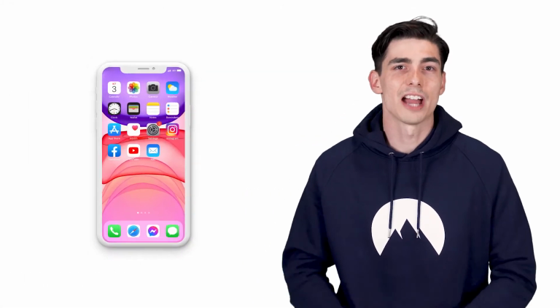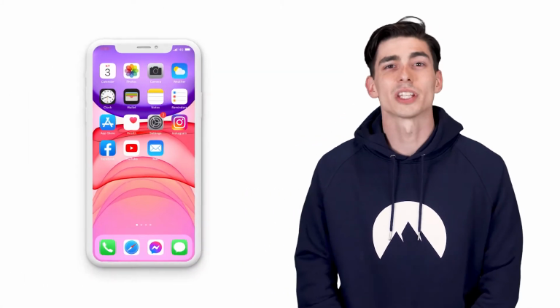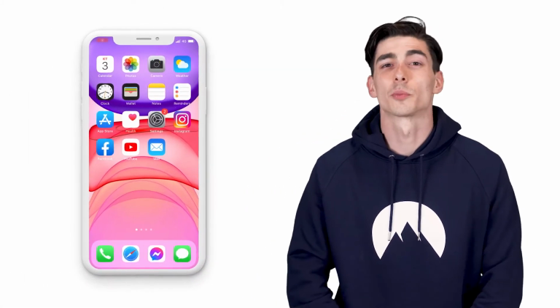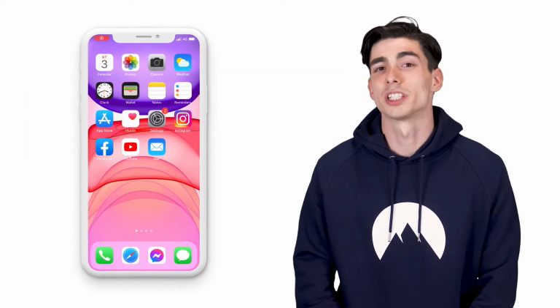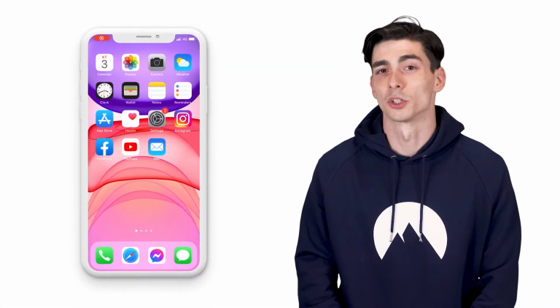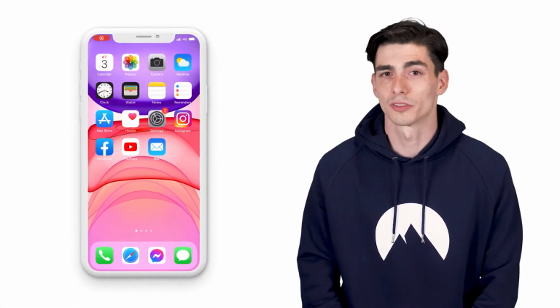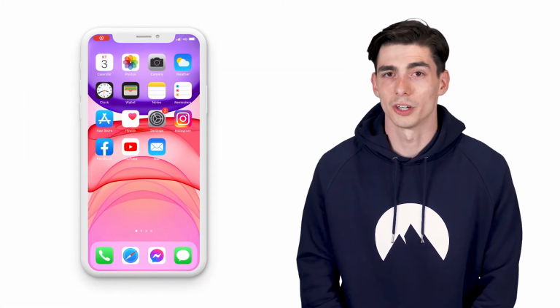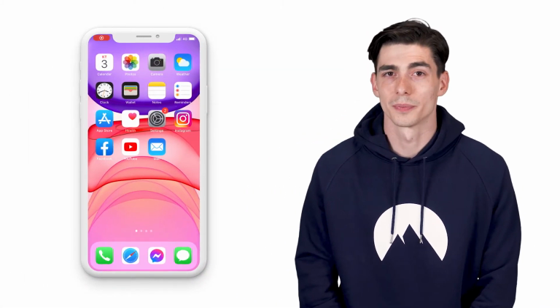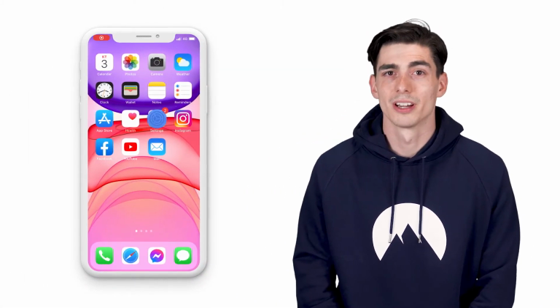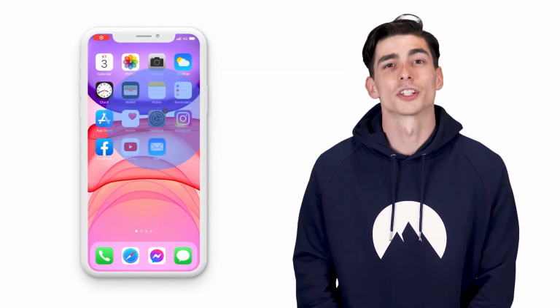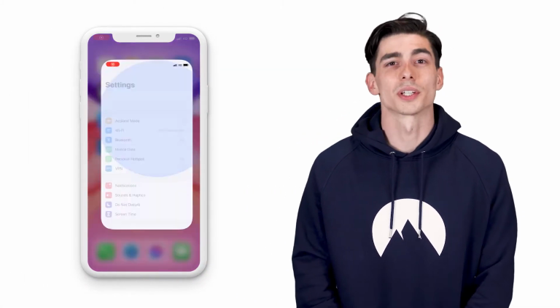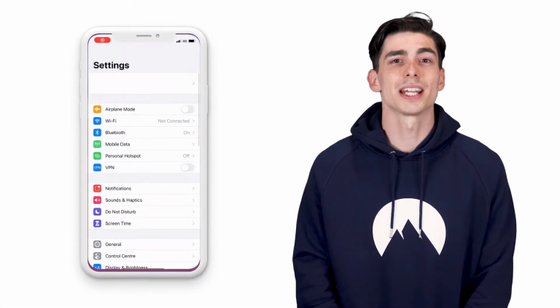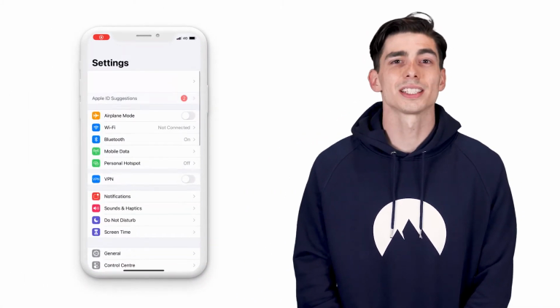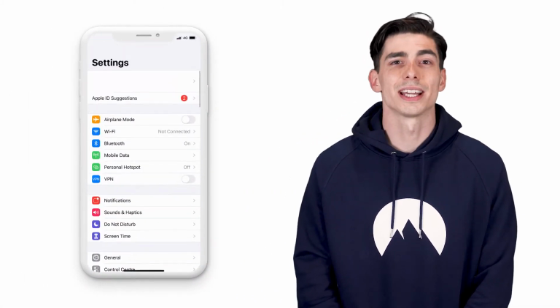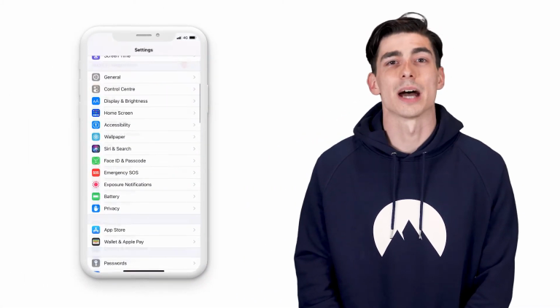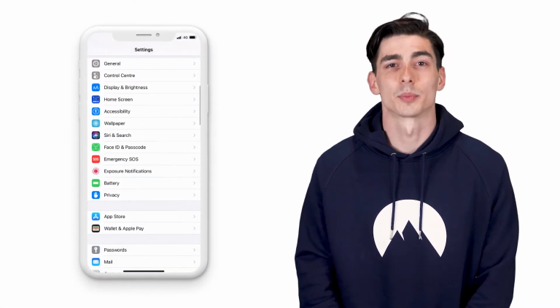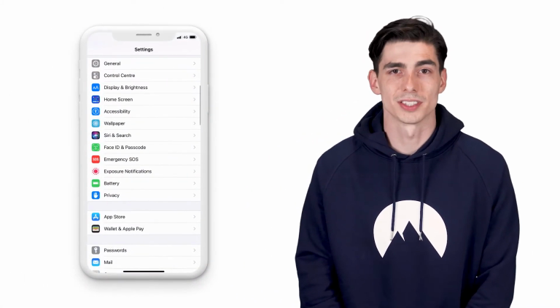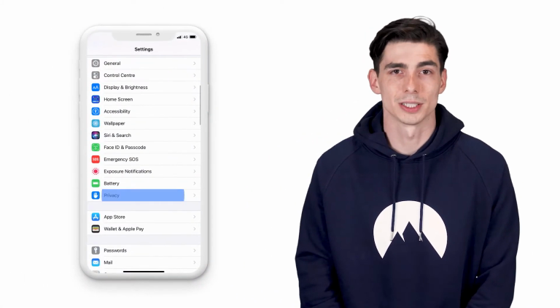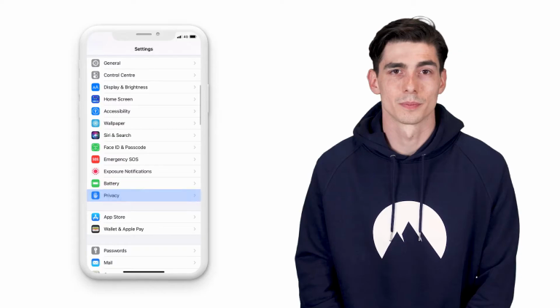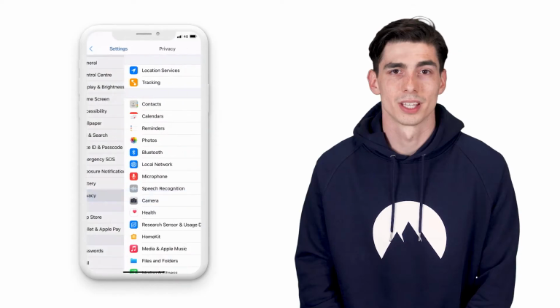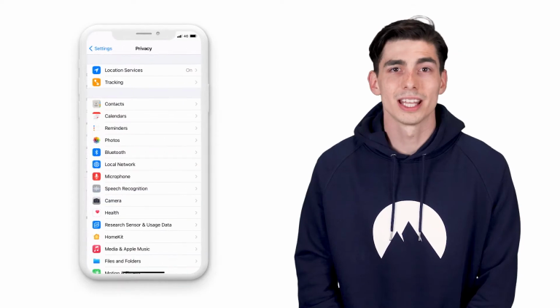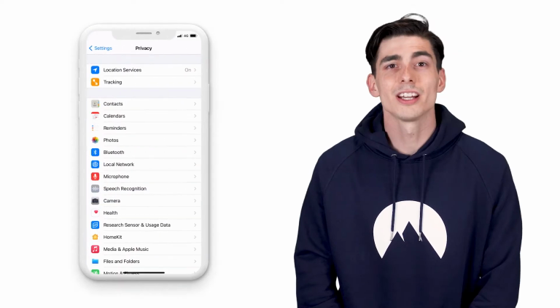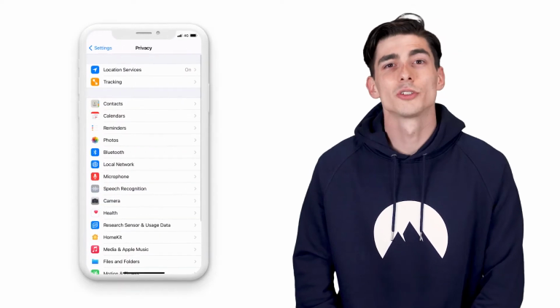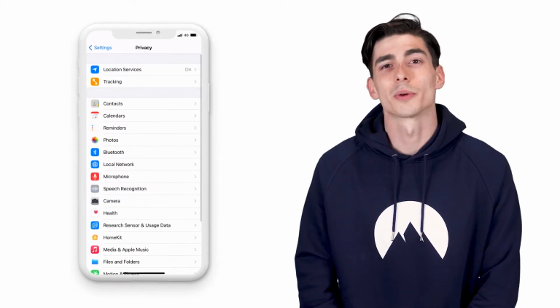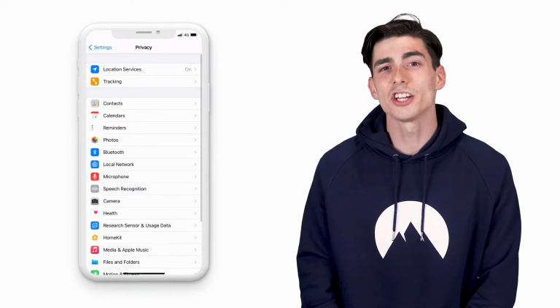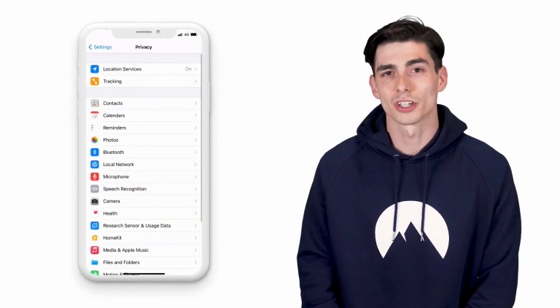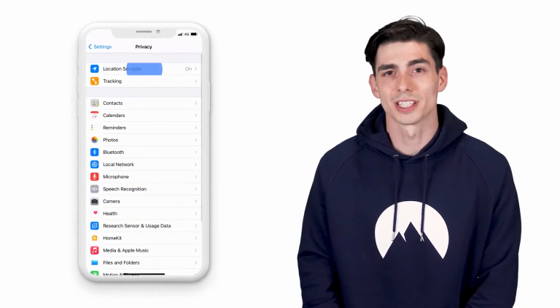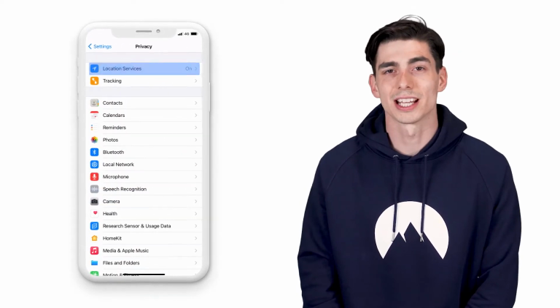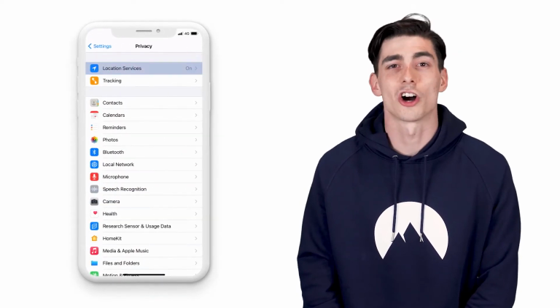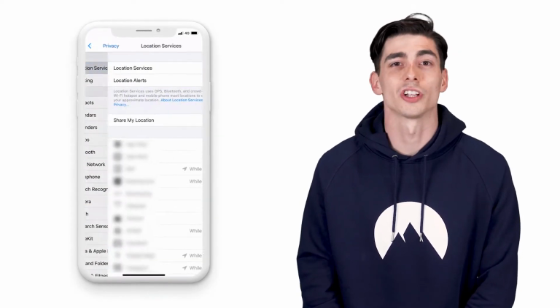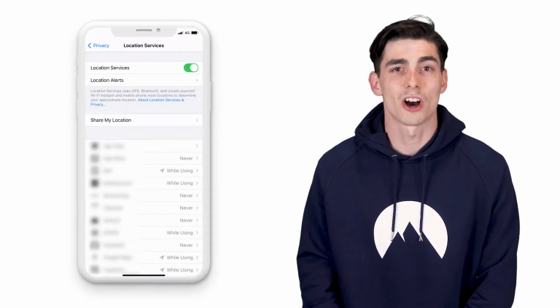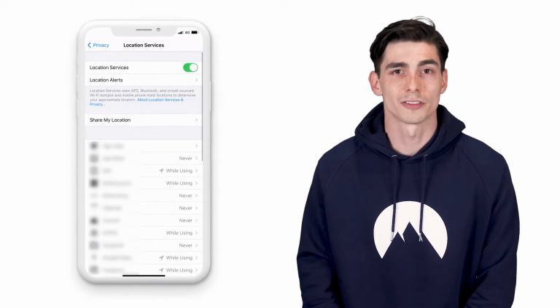iPhones have a pretty similar workflow. First go to Settings and tap Privacy. Then choose Location Services and toggle it off.